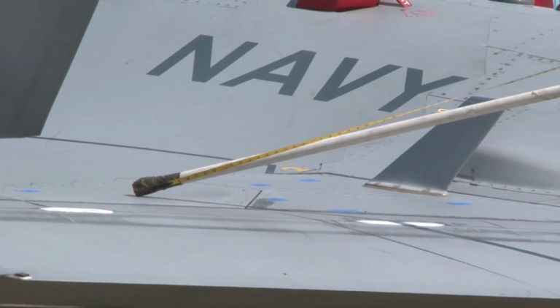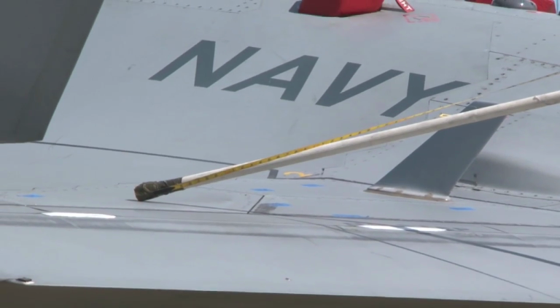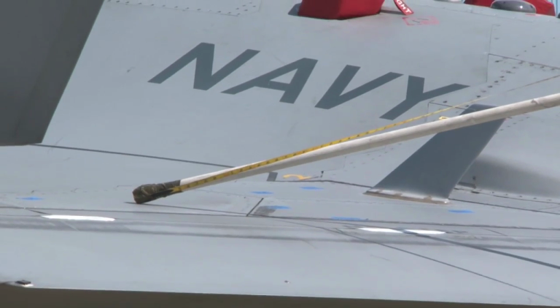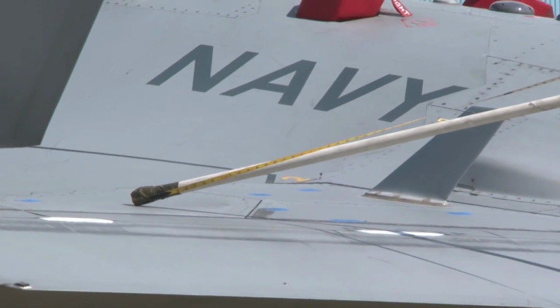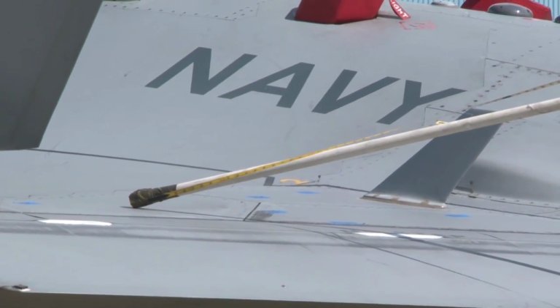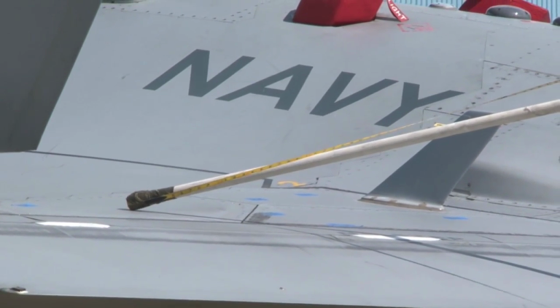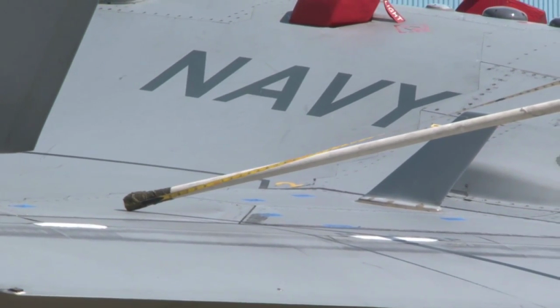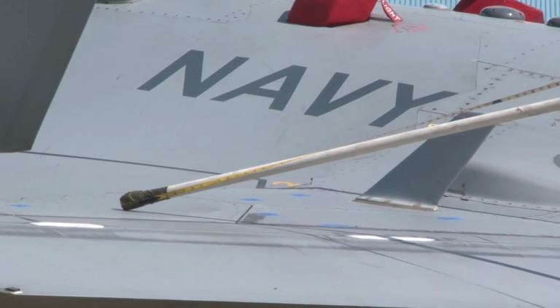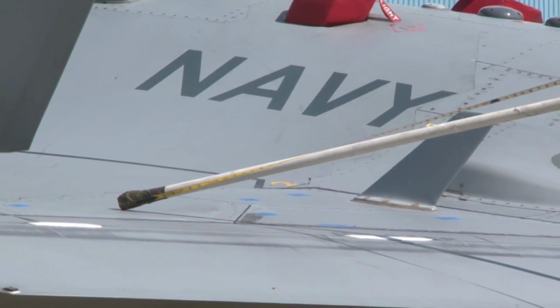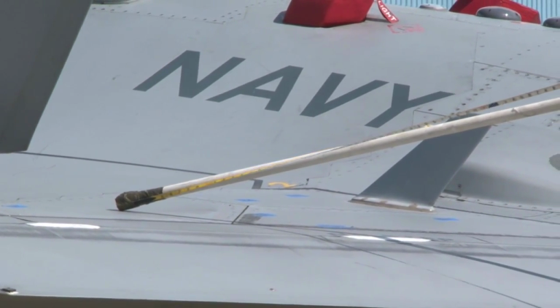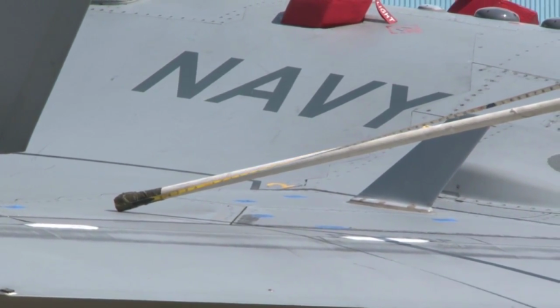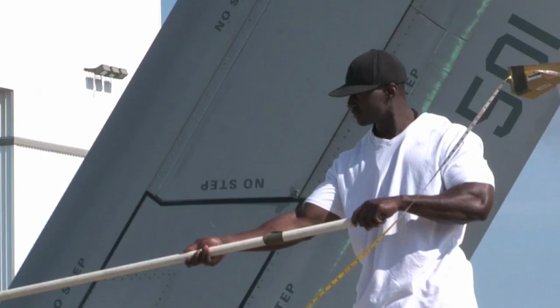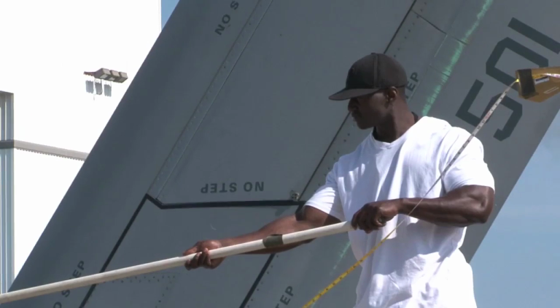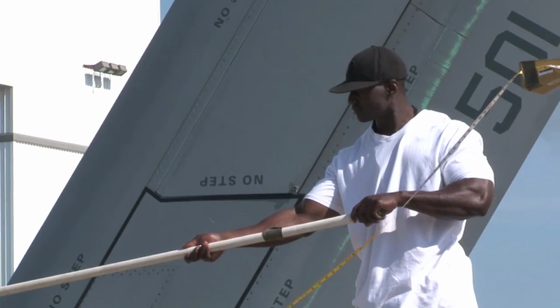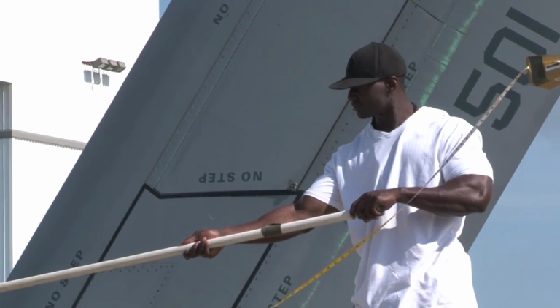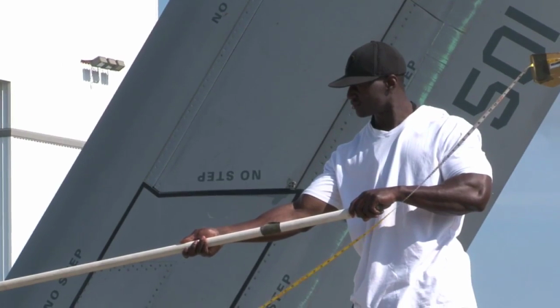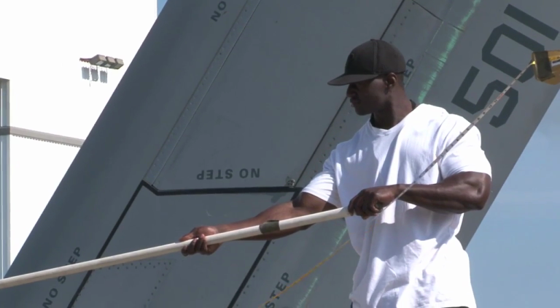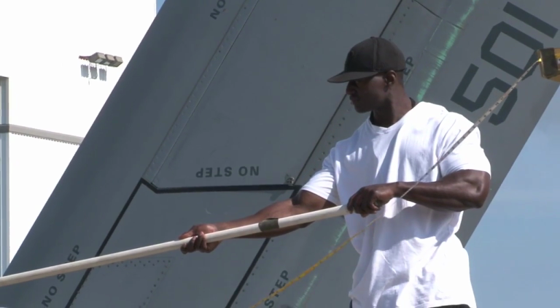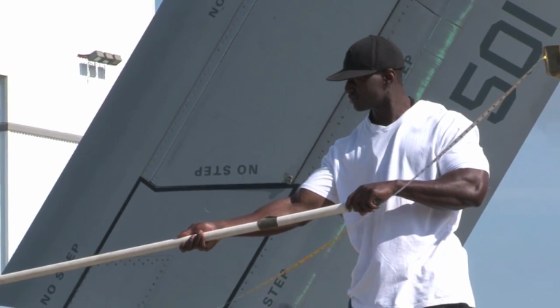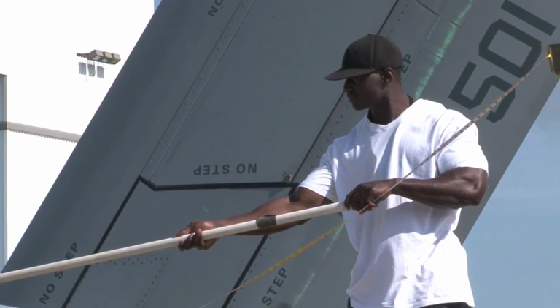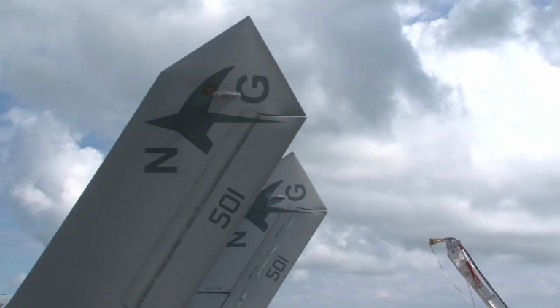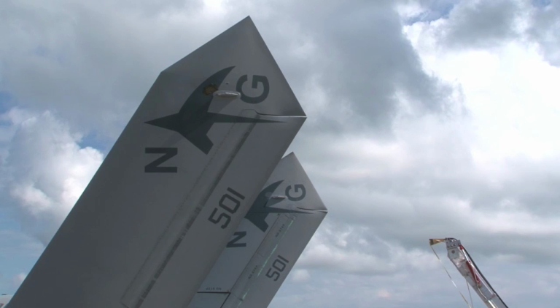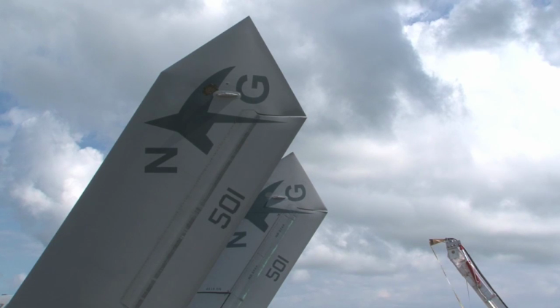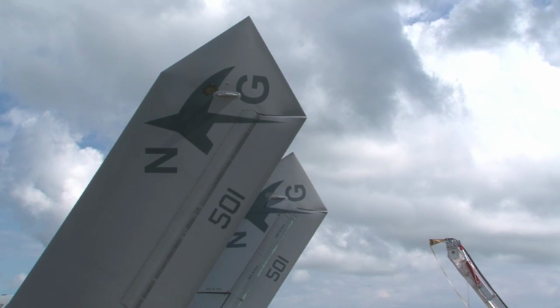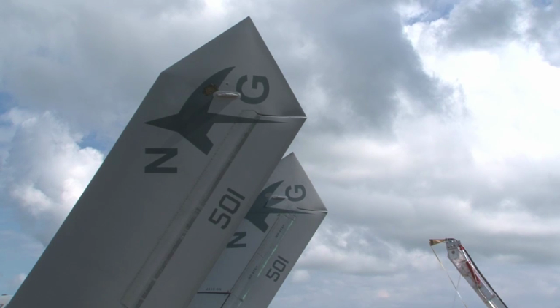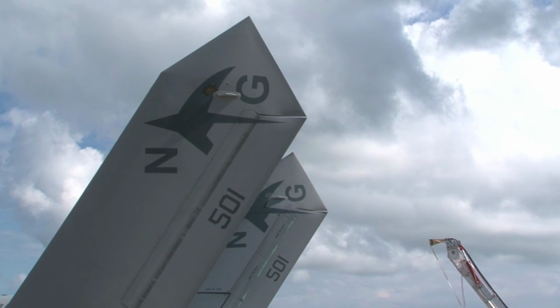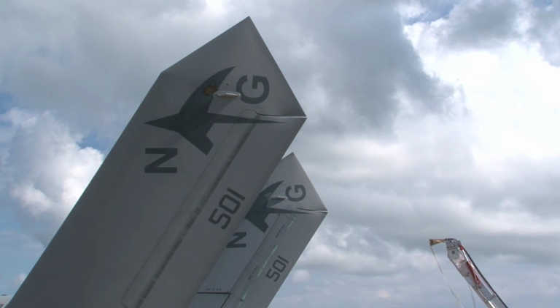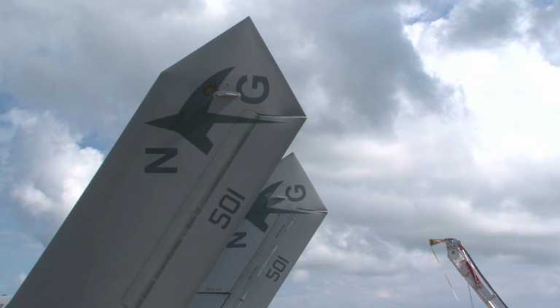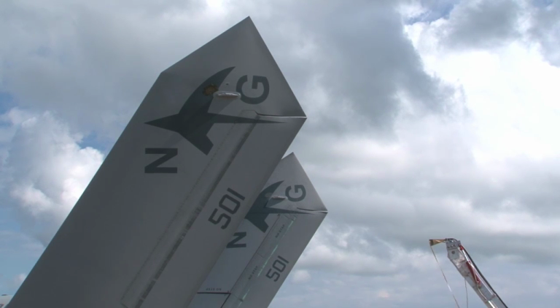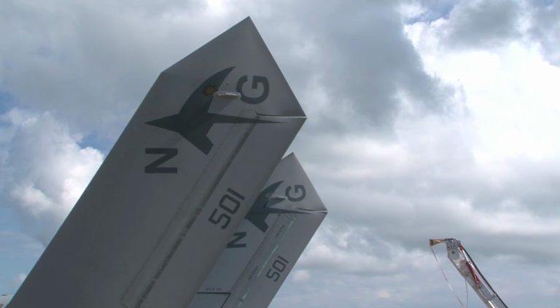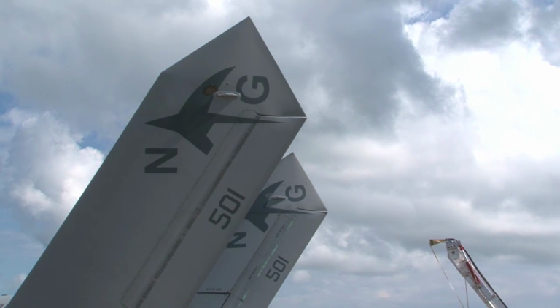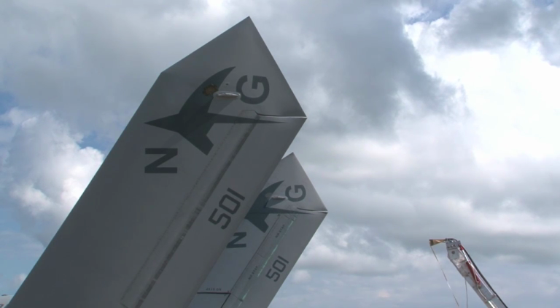The ground testing provides a safer way to do this testing and find all the interference problems and correct them prior to flight testing.